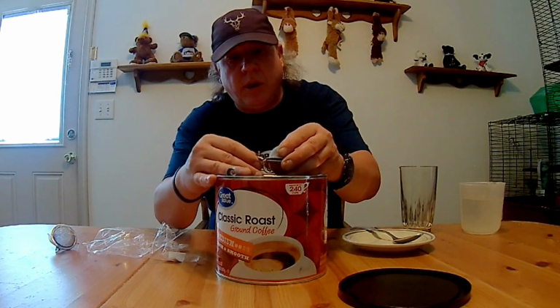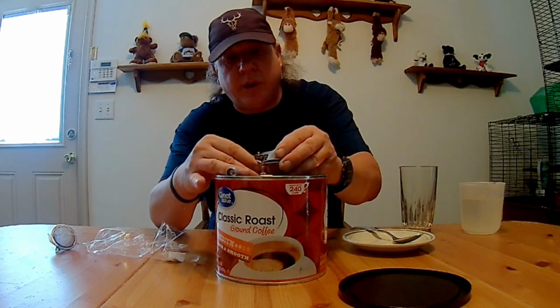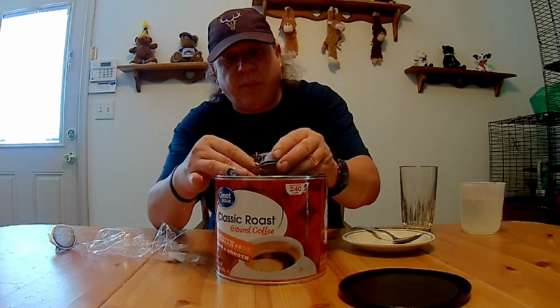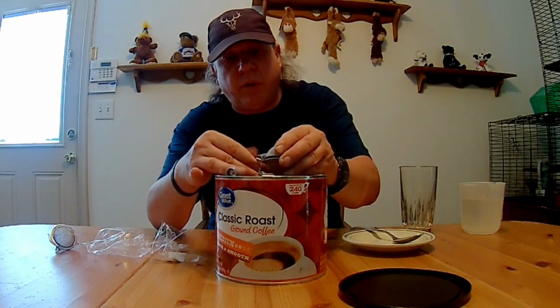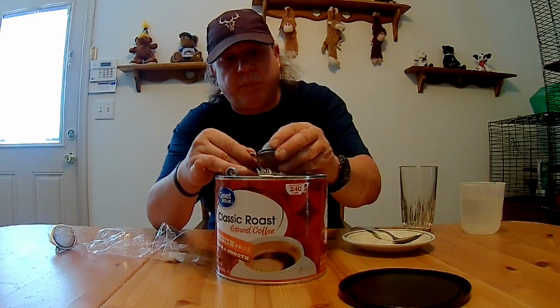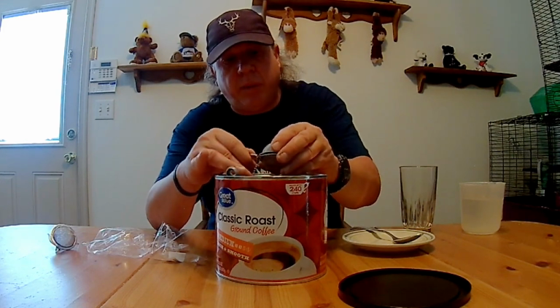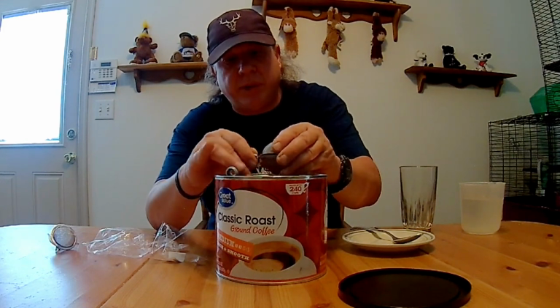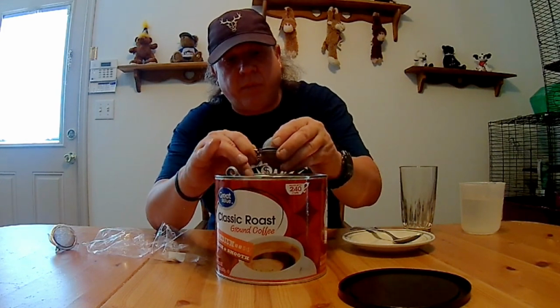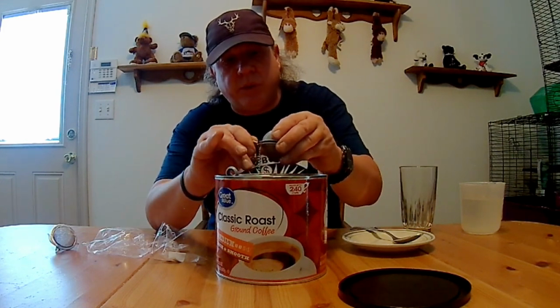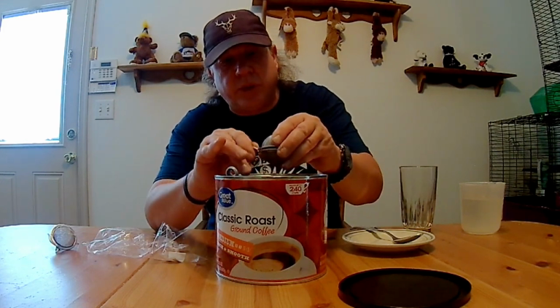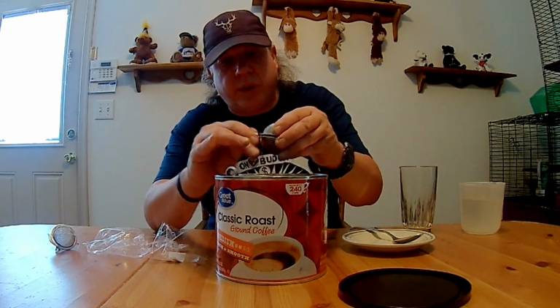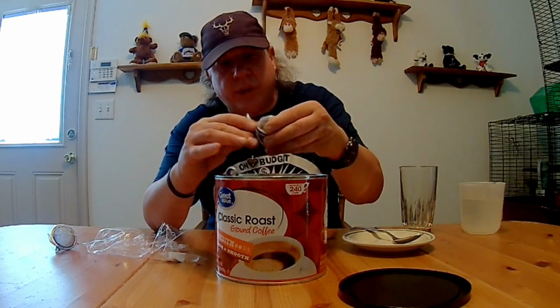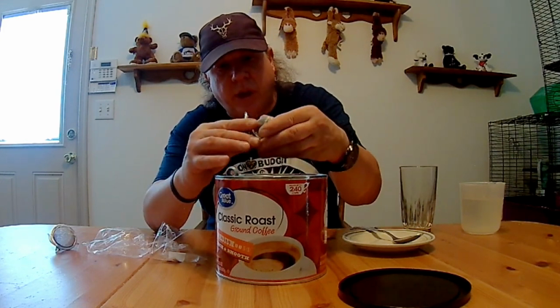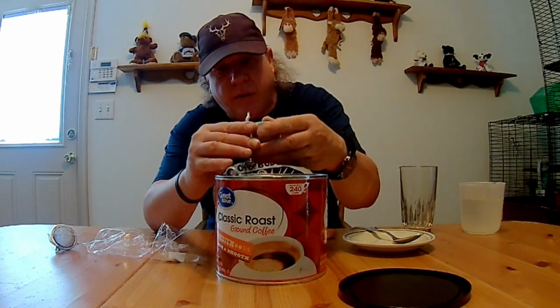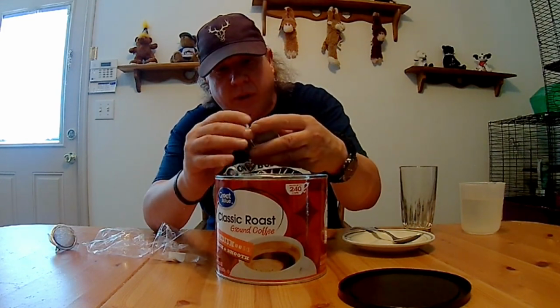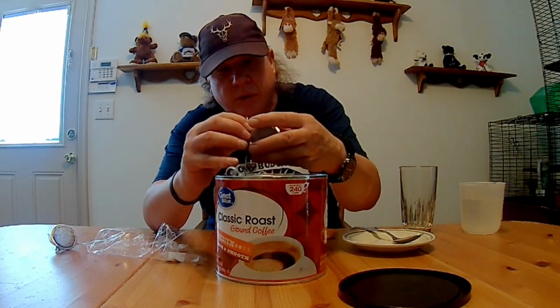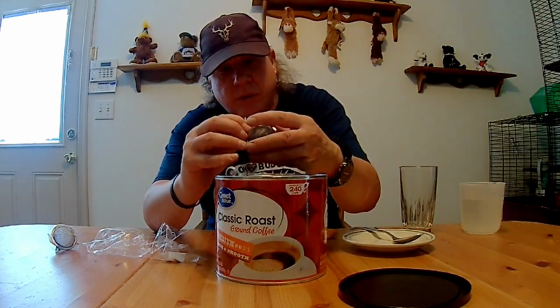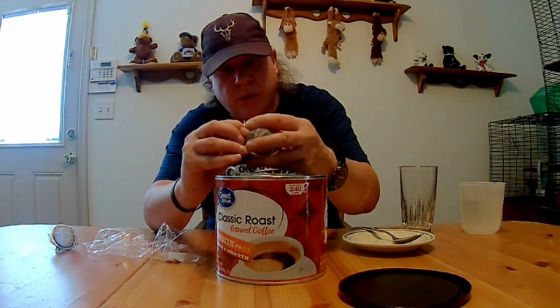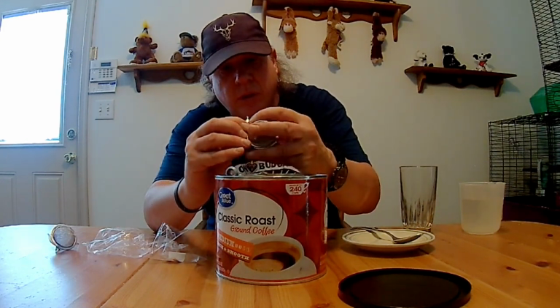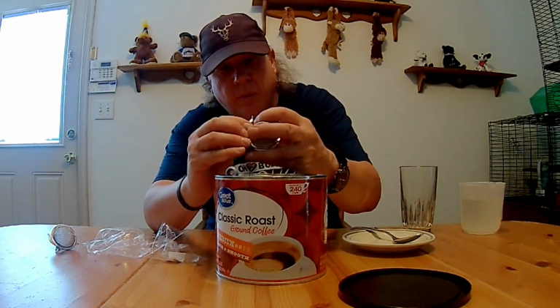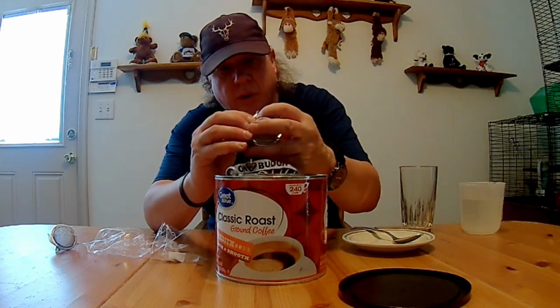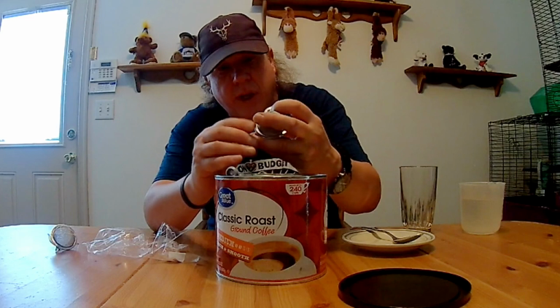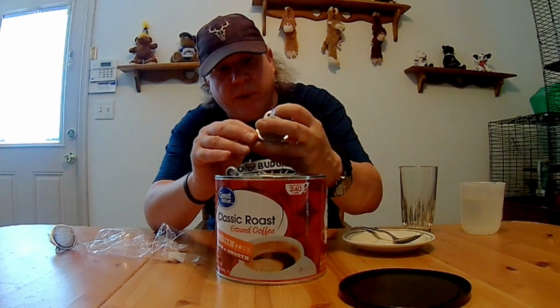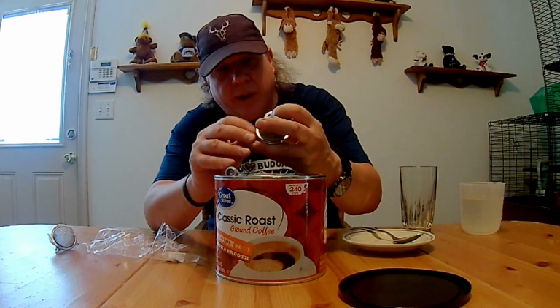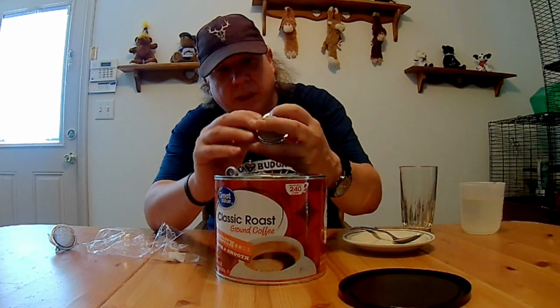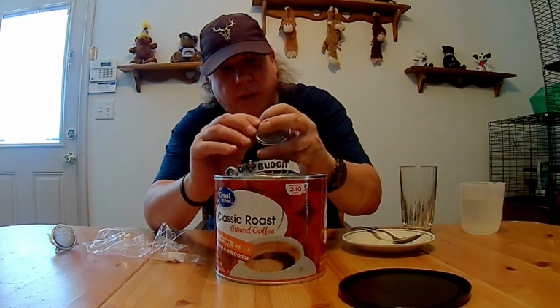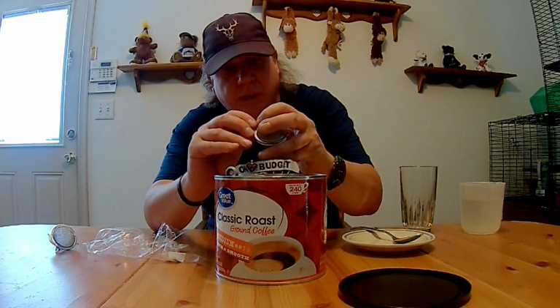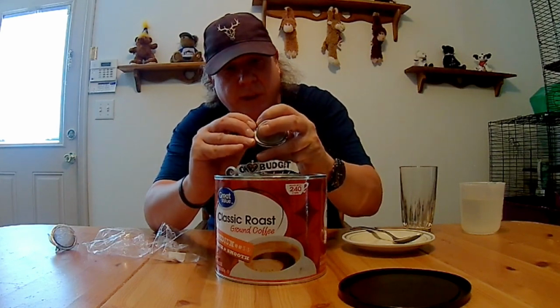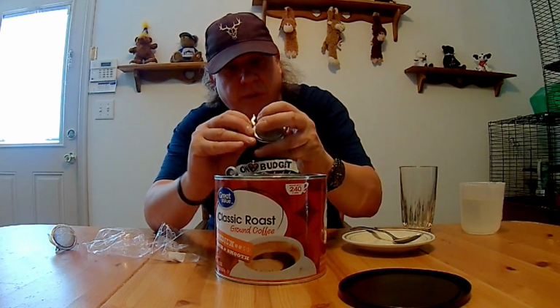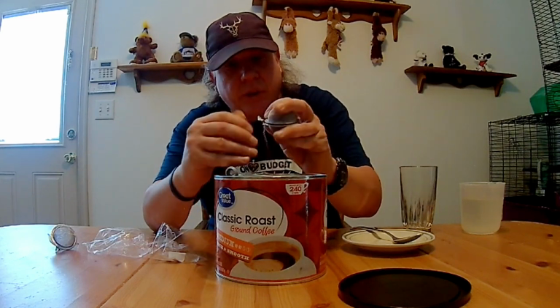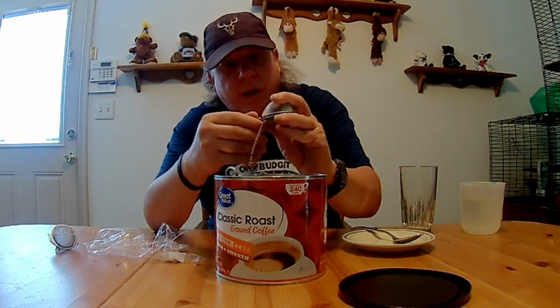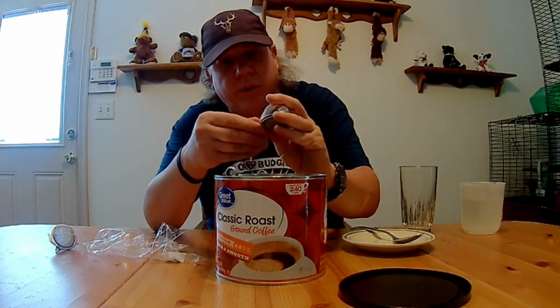Now, some of you are probably saying, why don't you just drink instant coffee? Well, I've got to be honest, I just don't like the taste of instant coffee.